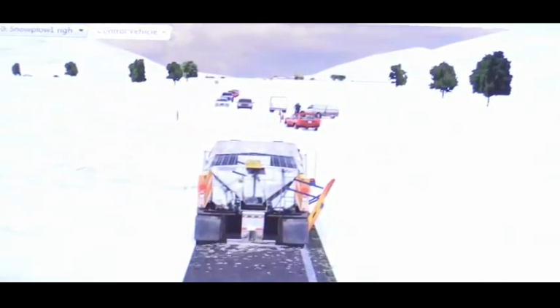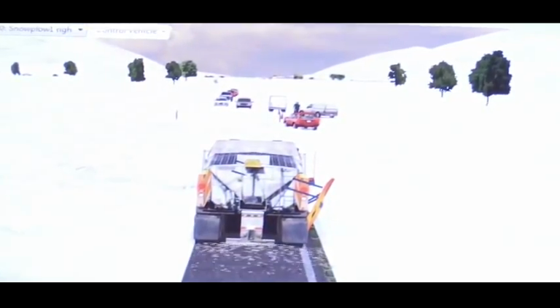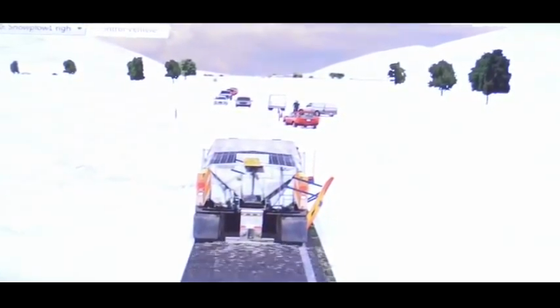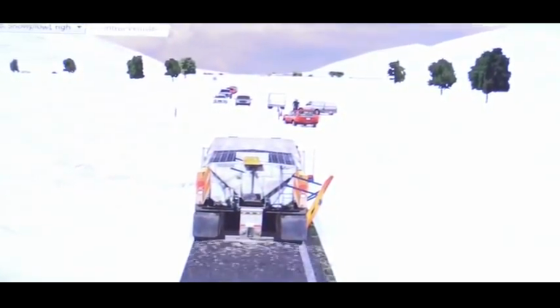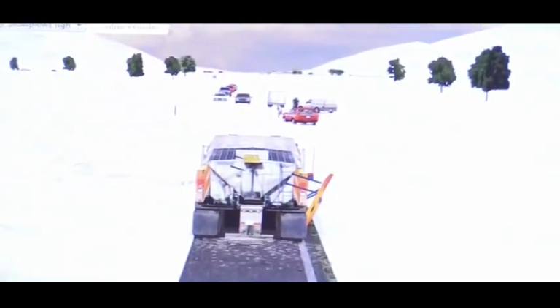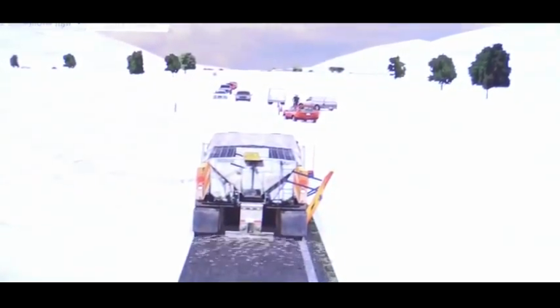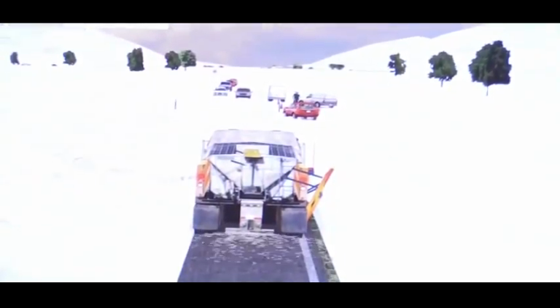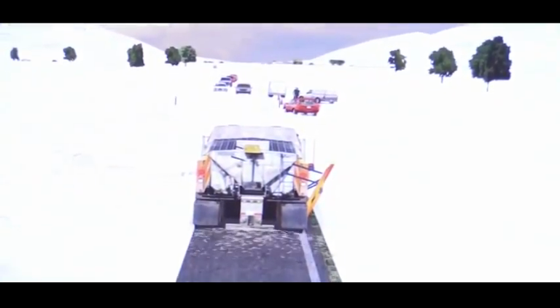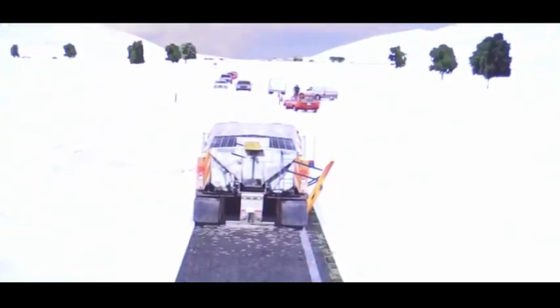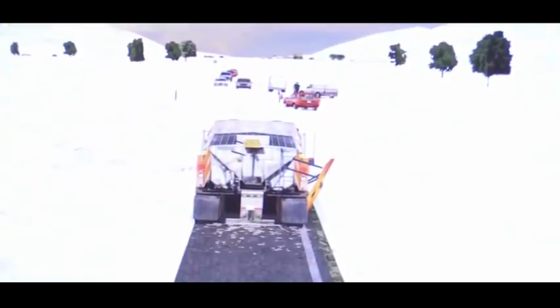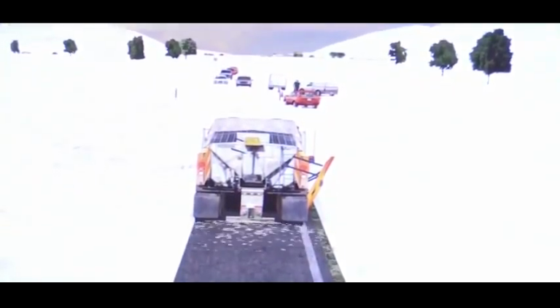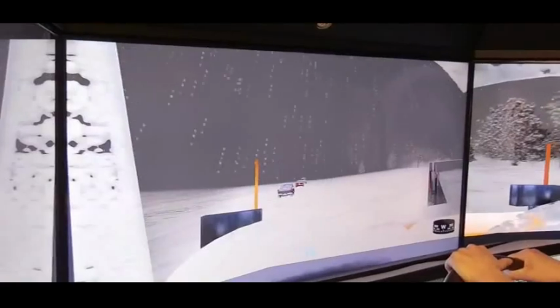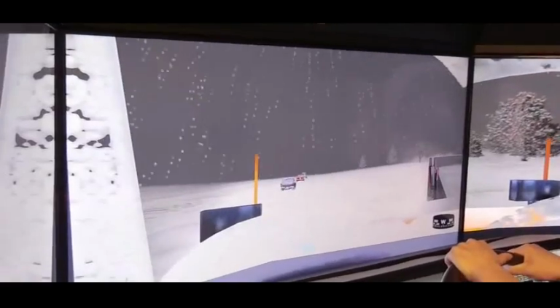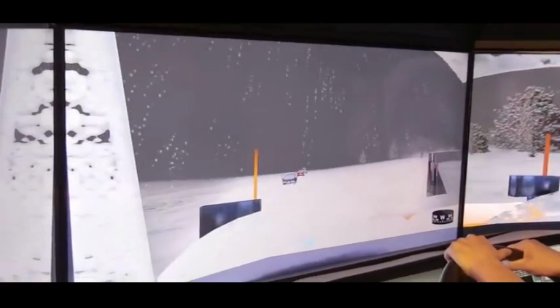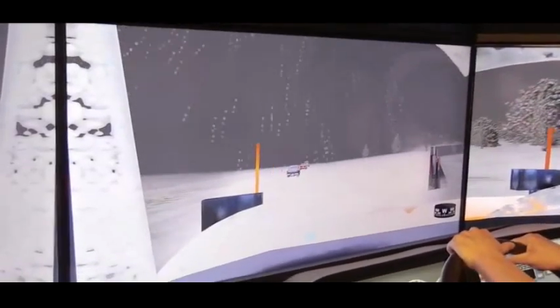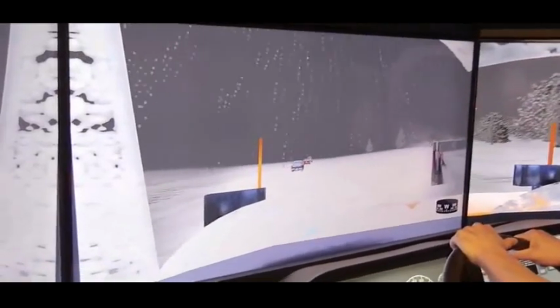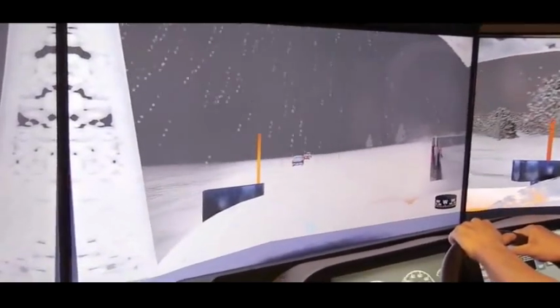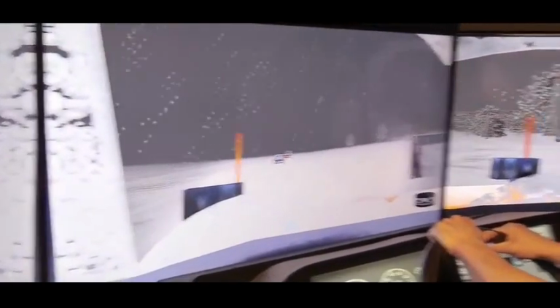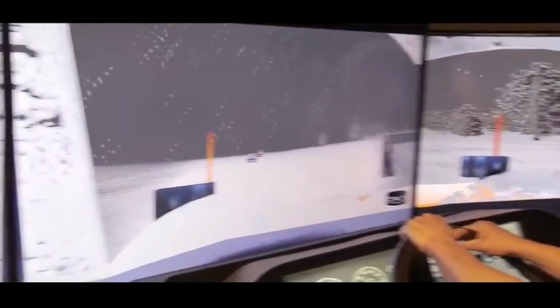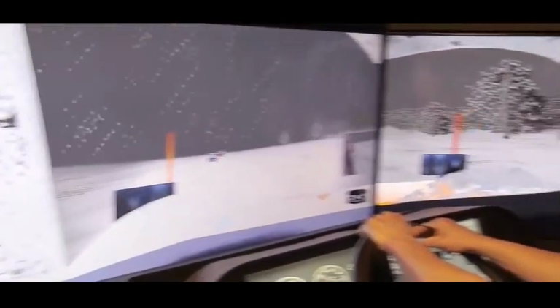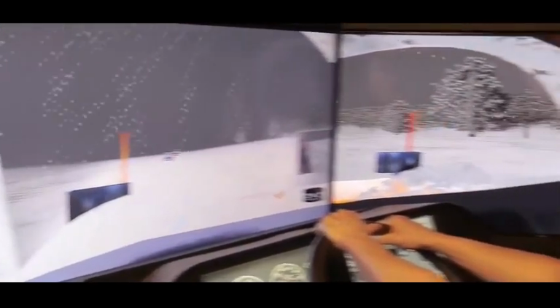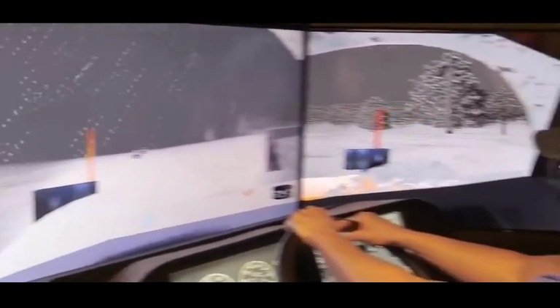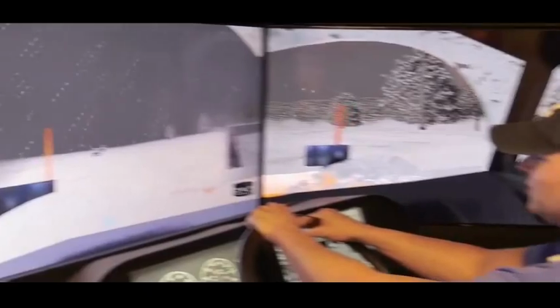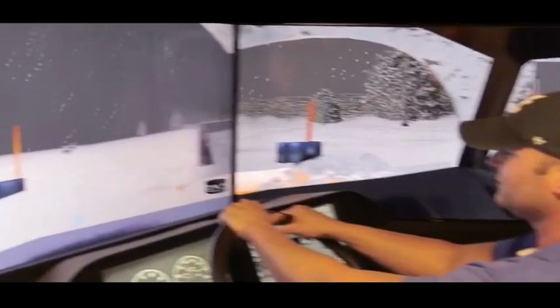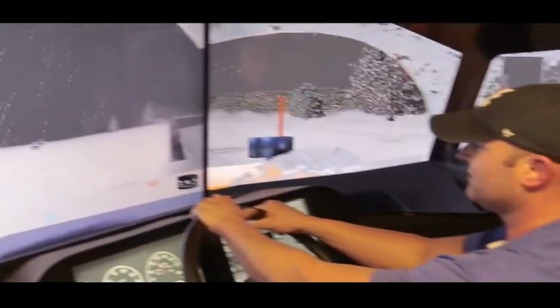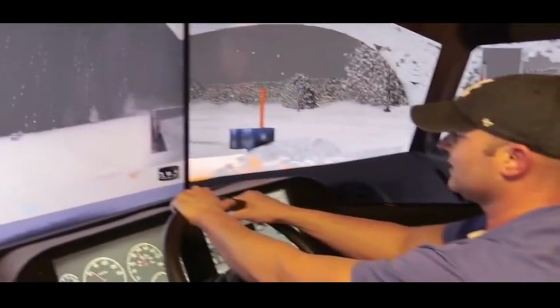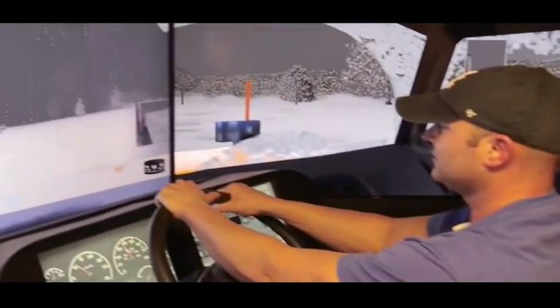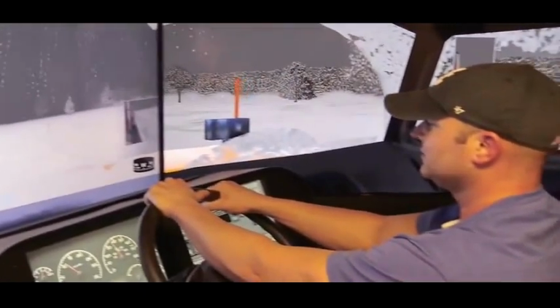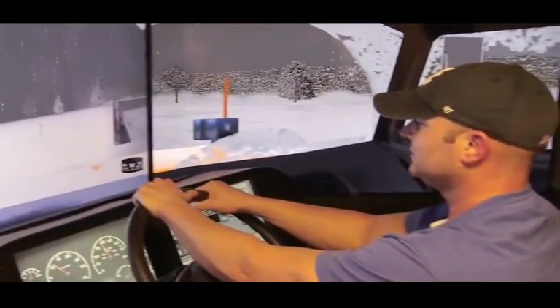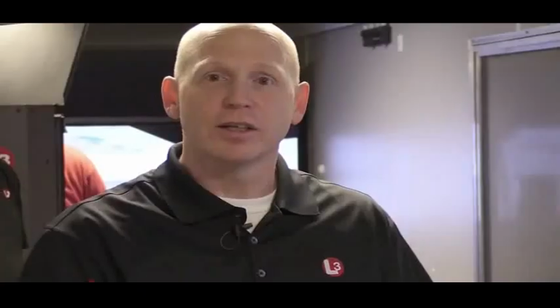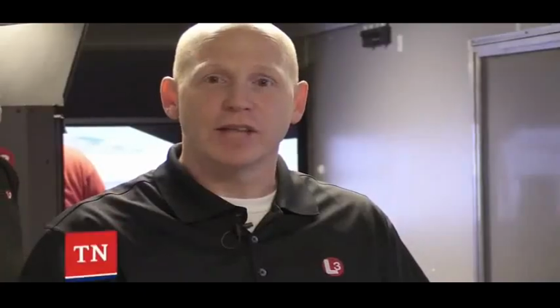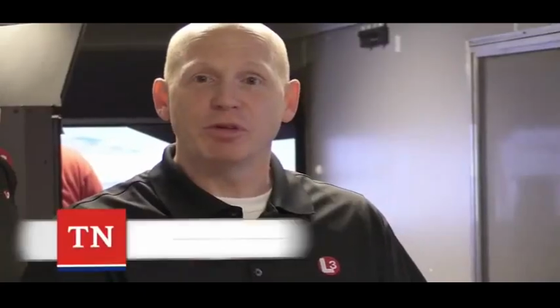There he is. There he goes, he takes off. Good job.